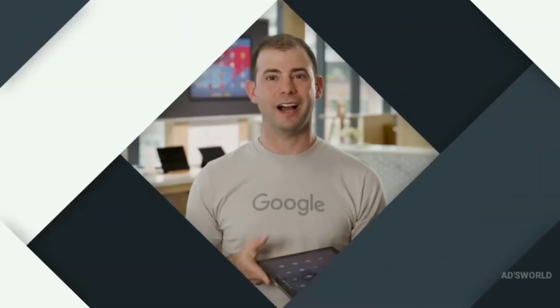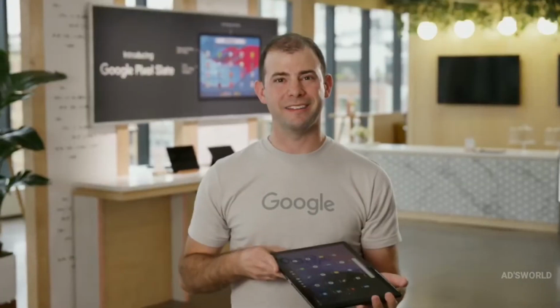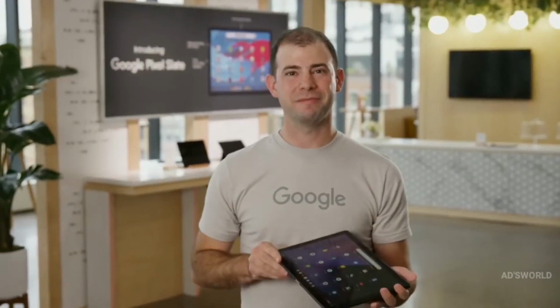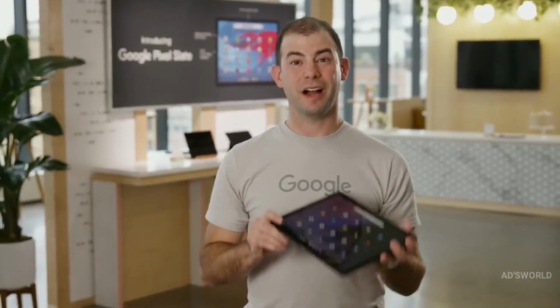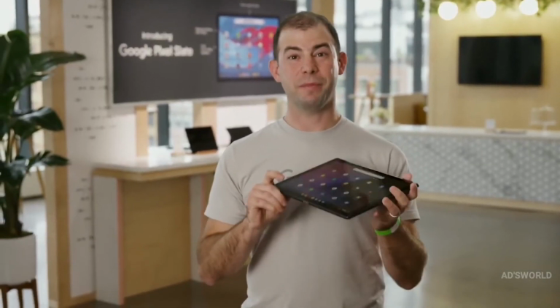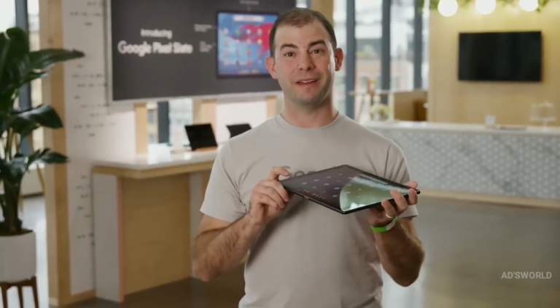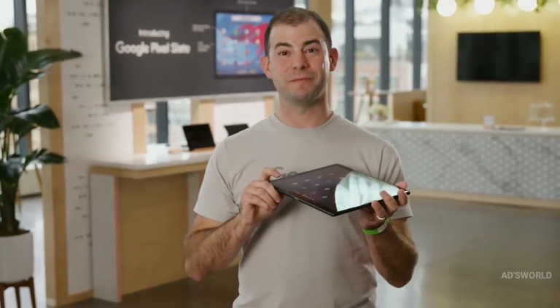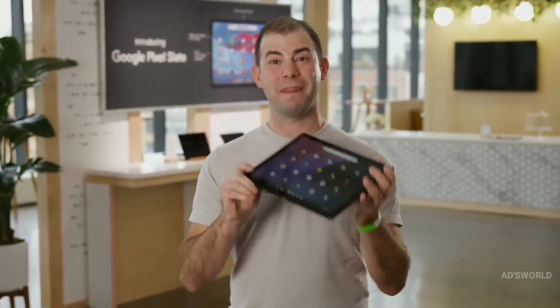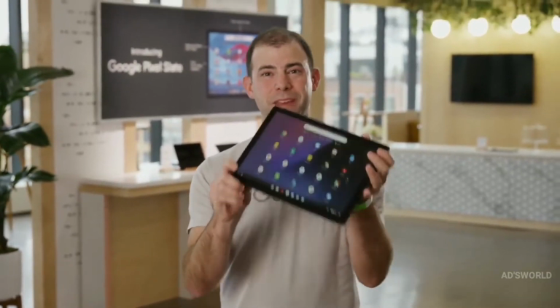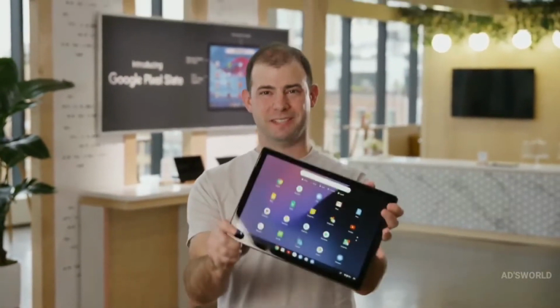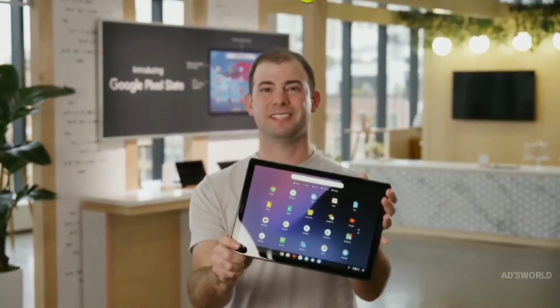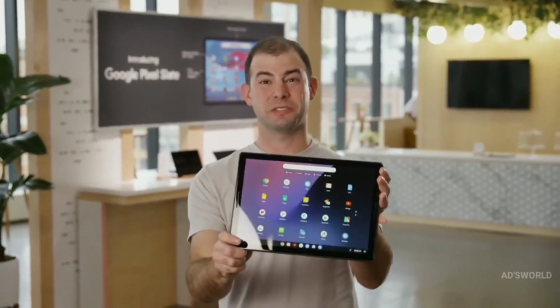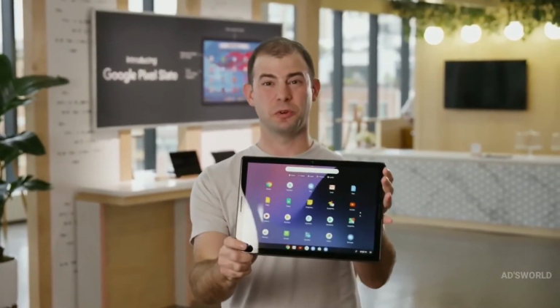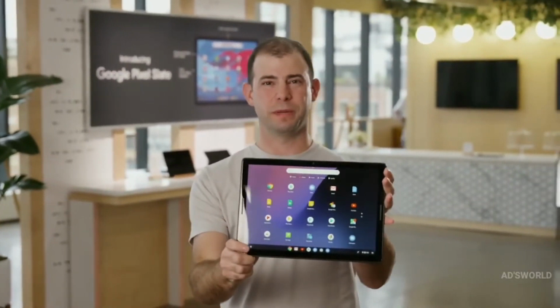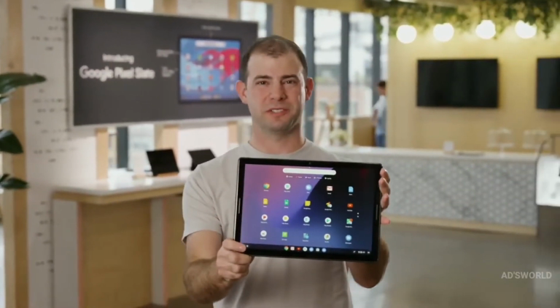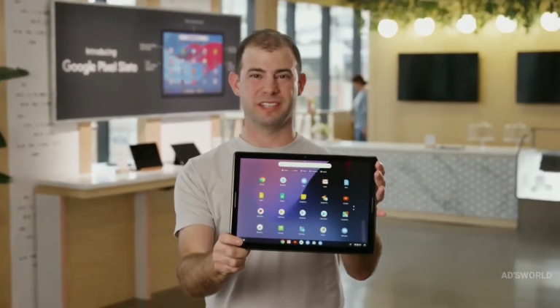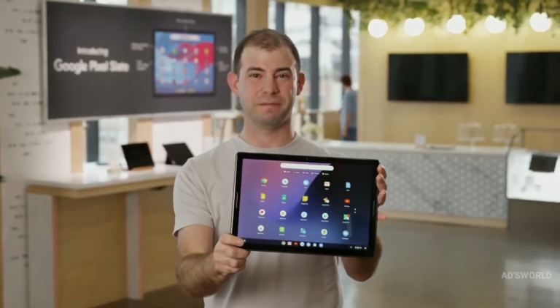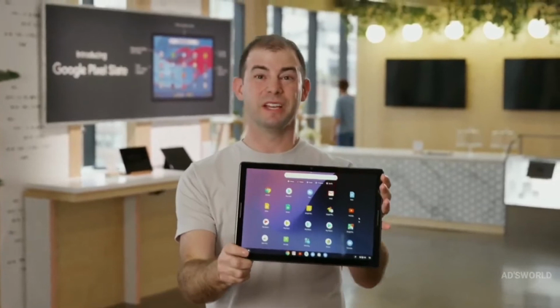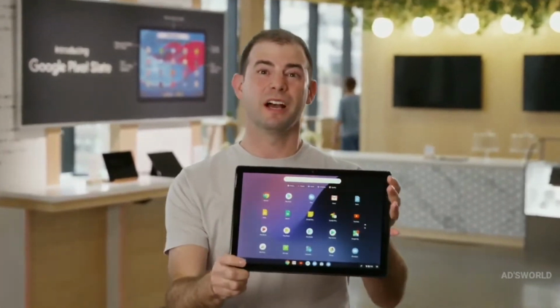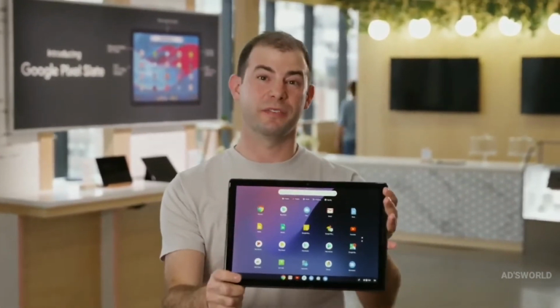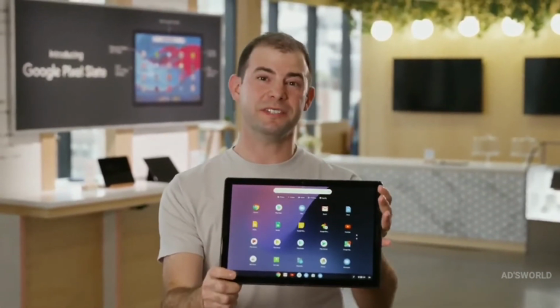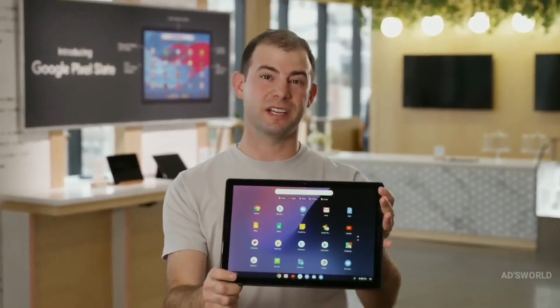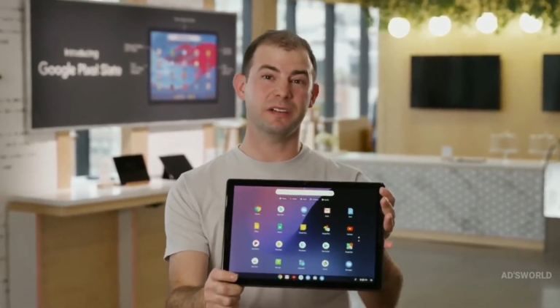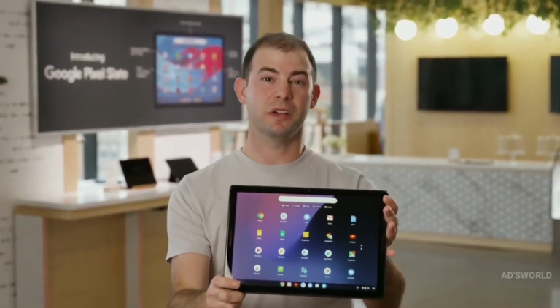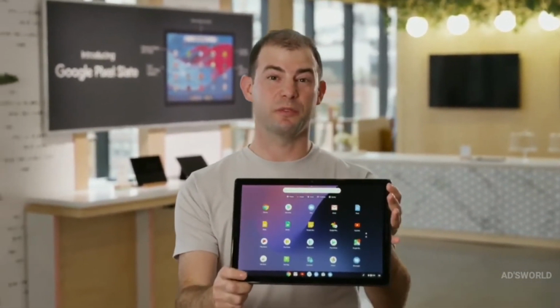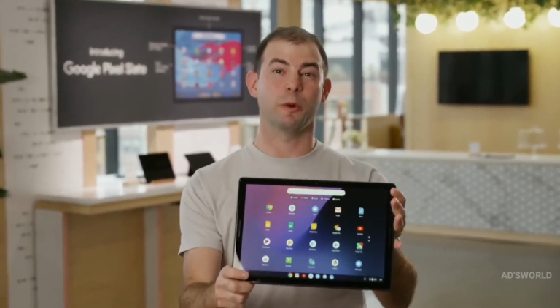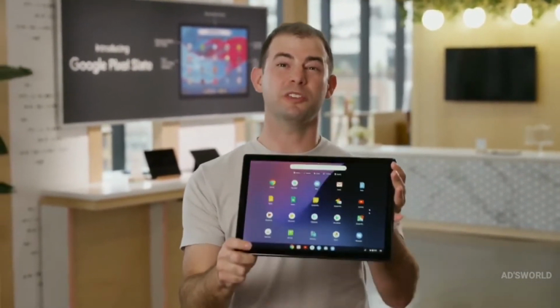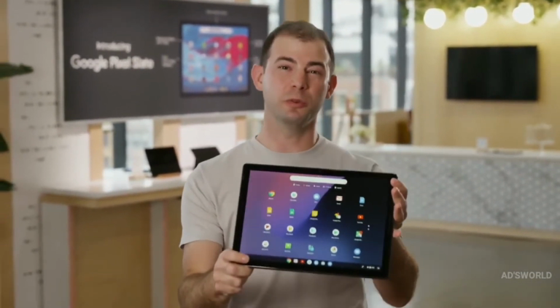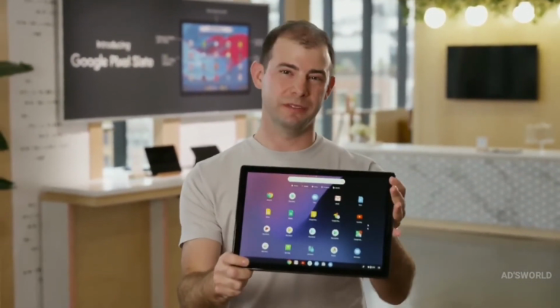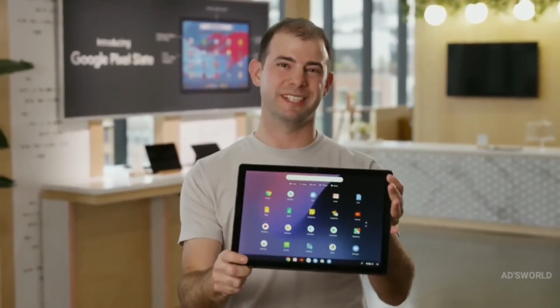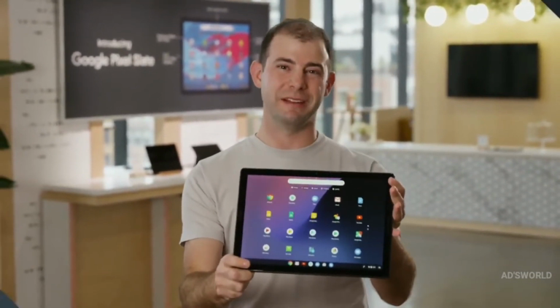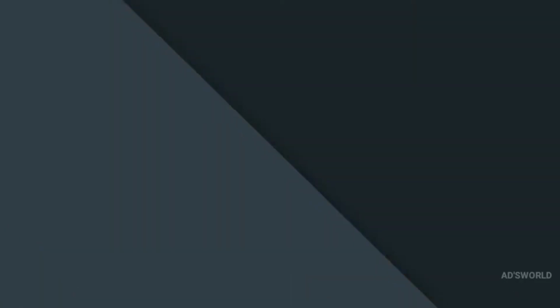Hi, I'm Ben, and this is Google Pixel Slate, a device designed for the way you live today.